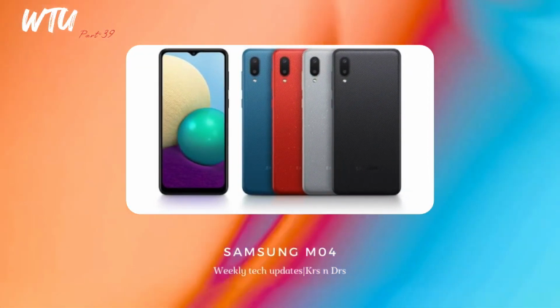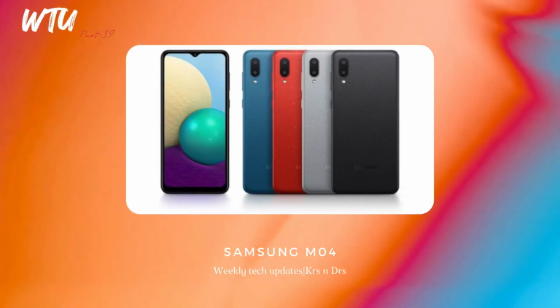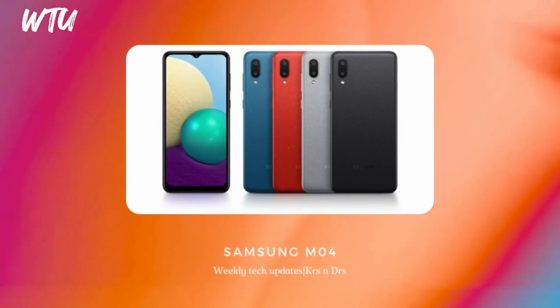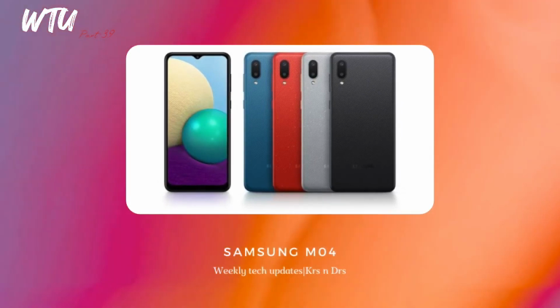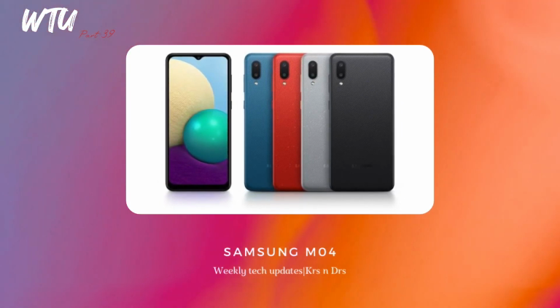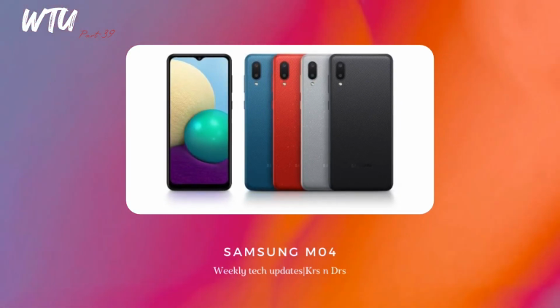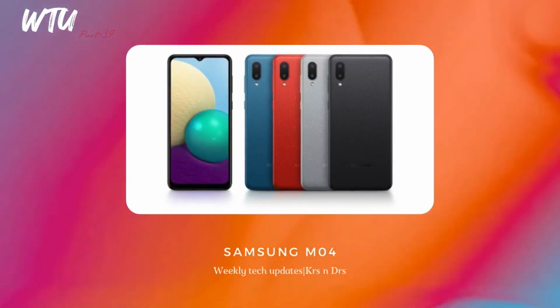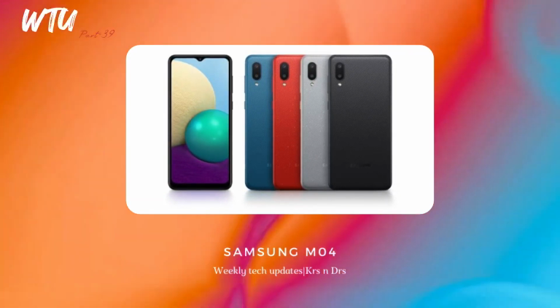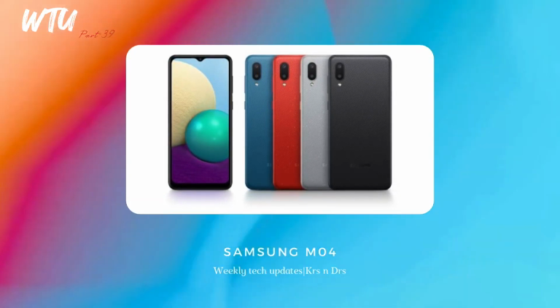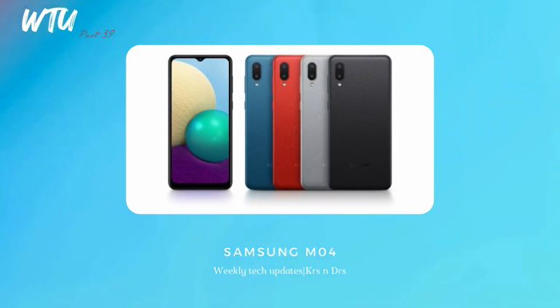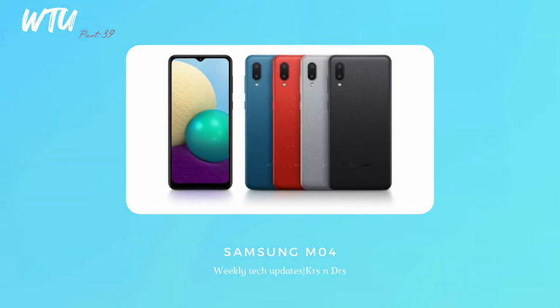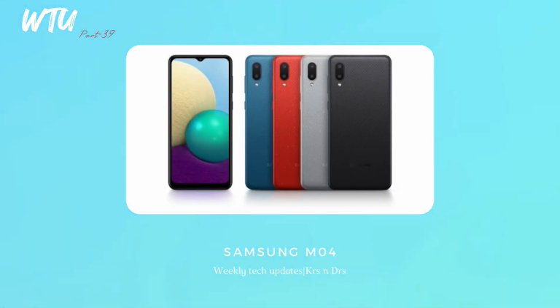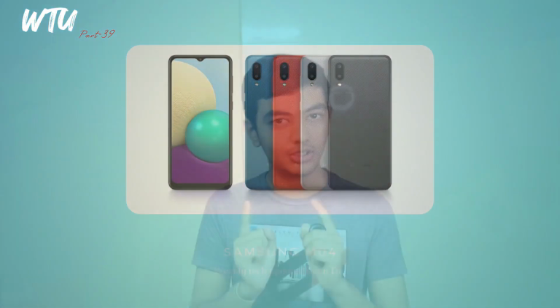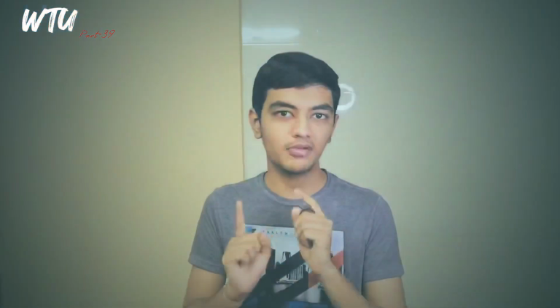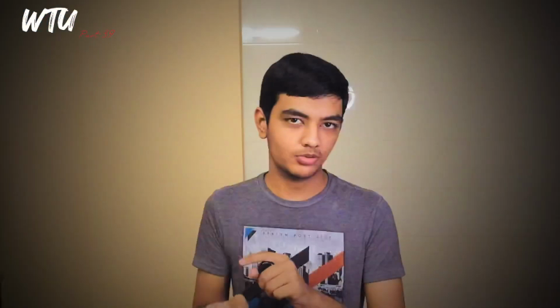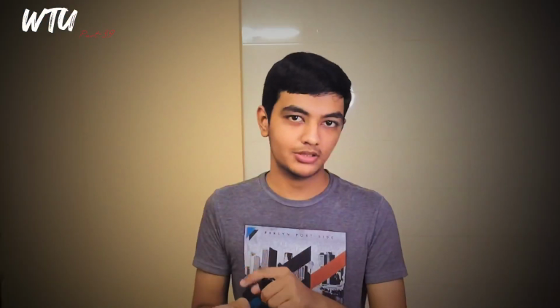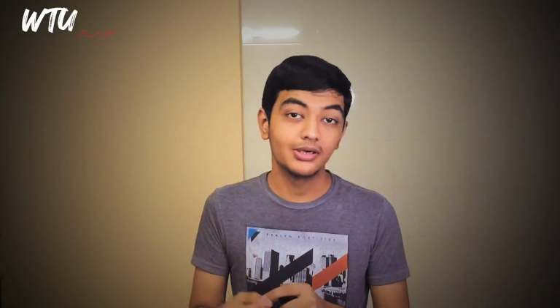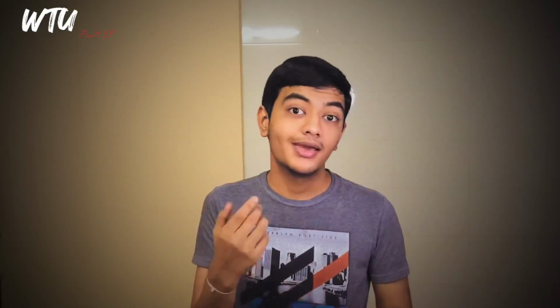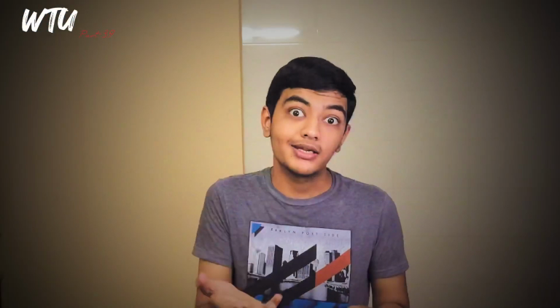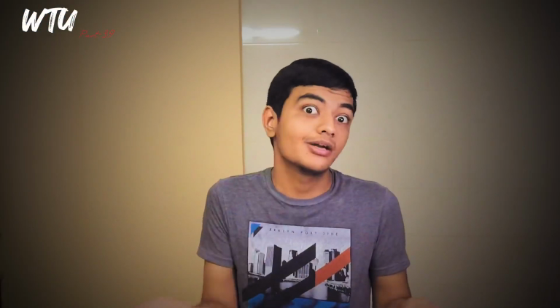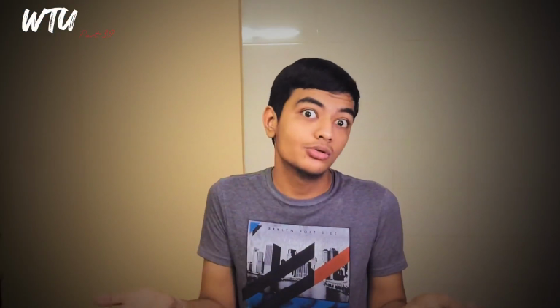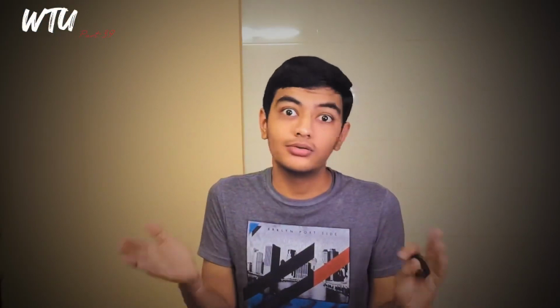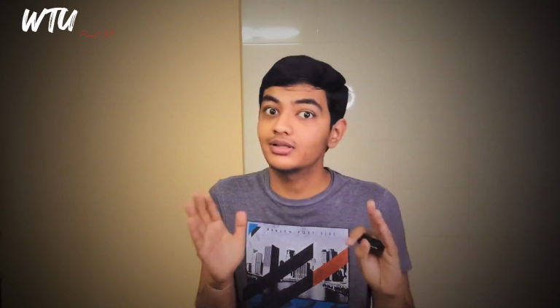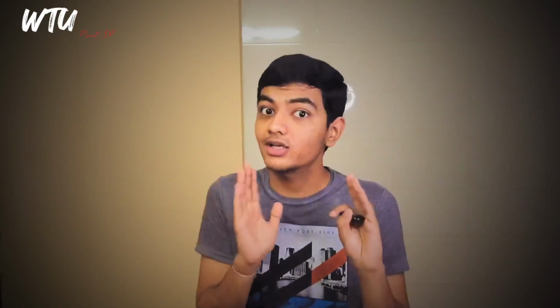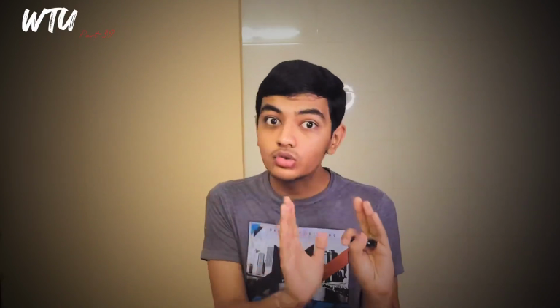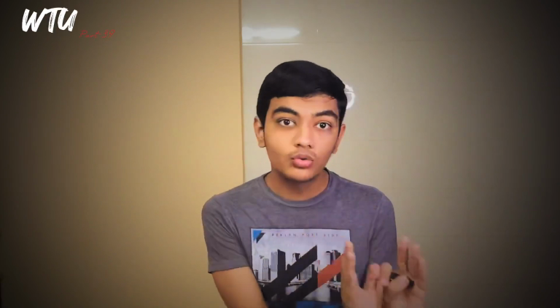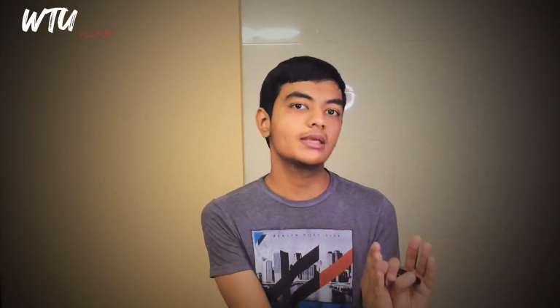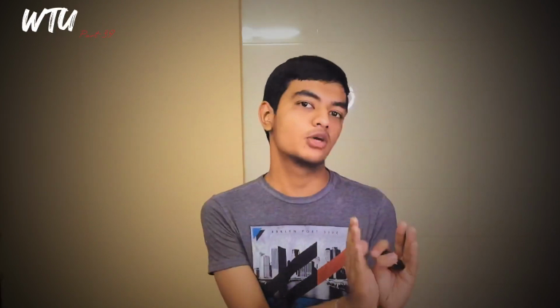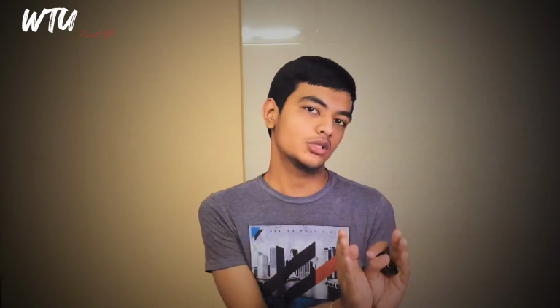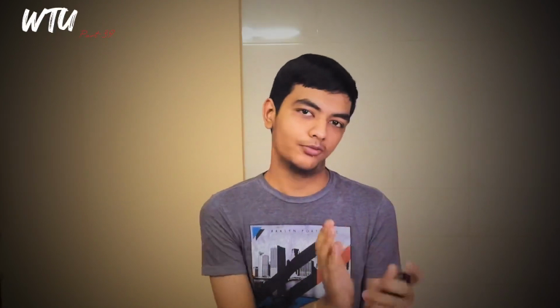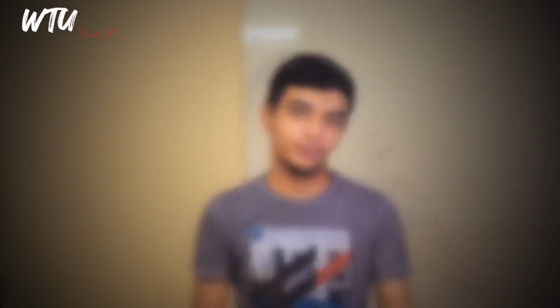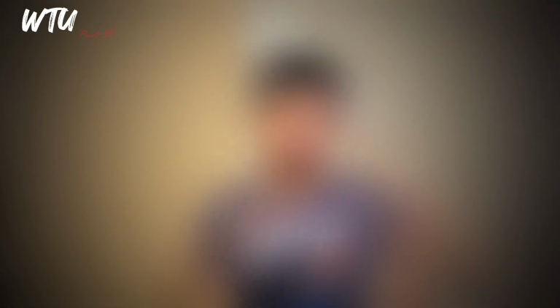The Samsung Galaxy M04 is an extreme budget smartphone, powered by the MediaTek G35 processor. That's why it's in the extreme budget category.